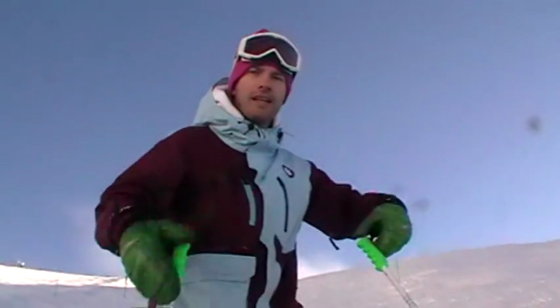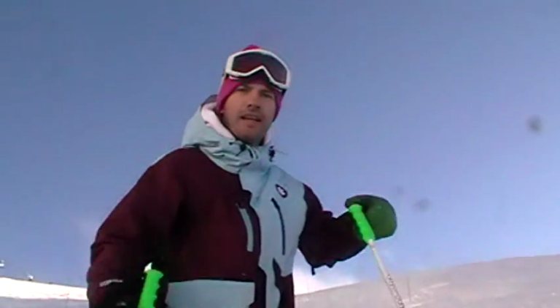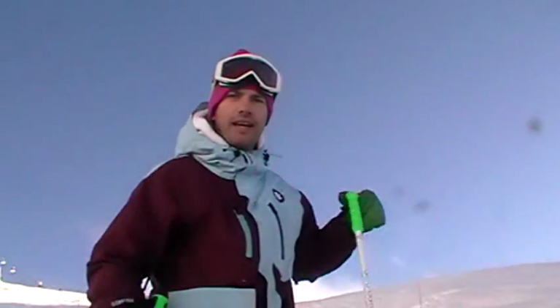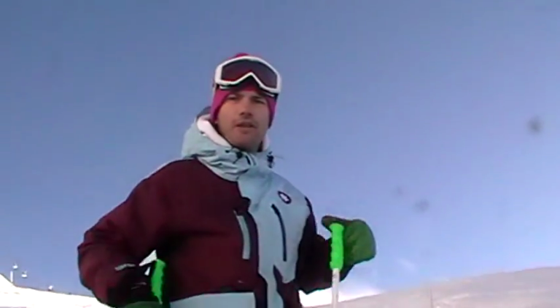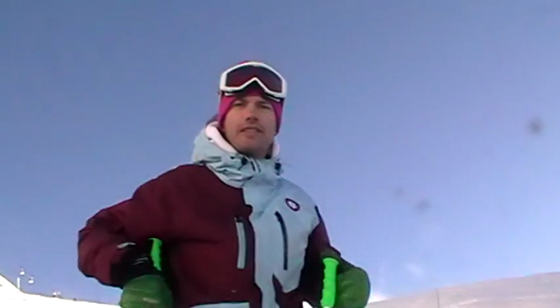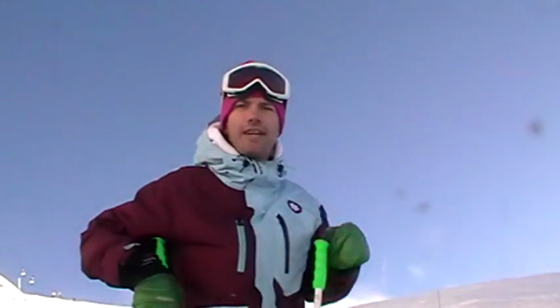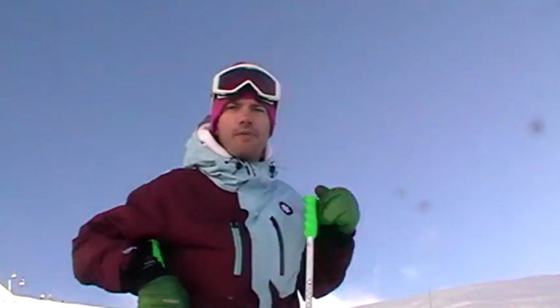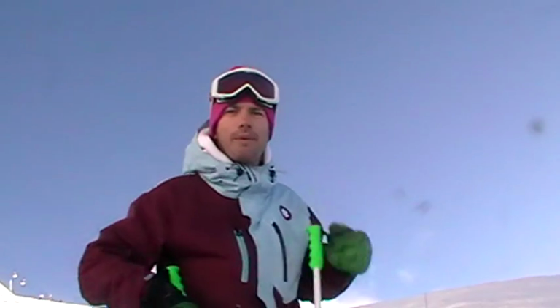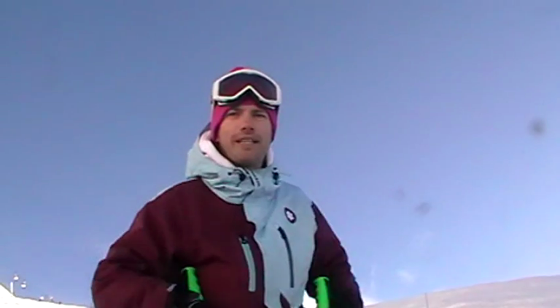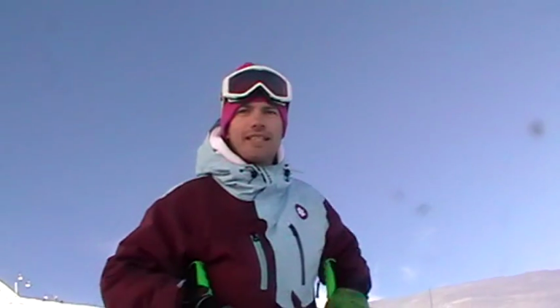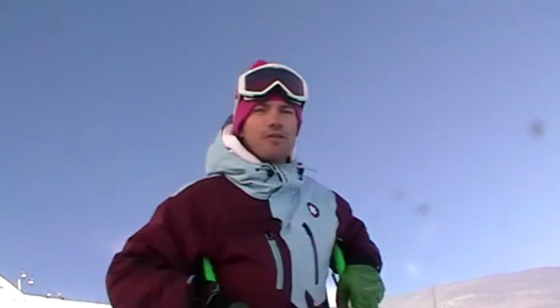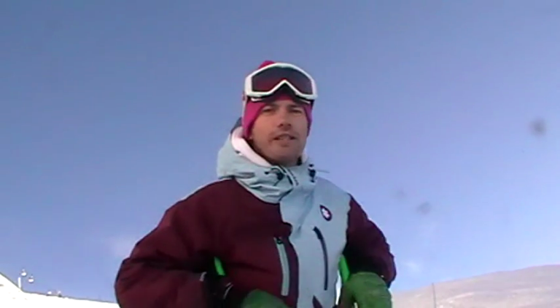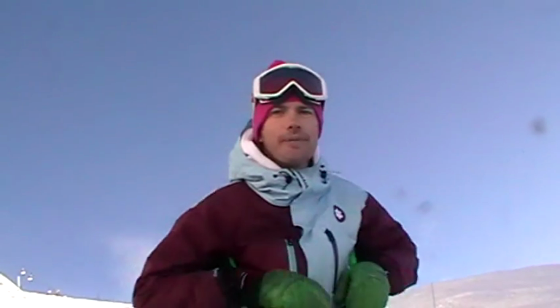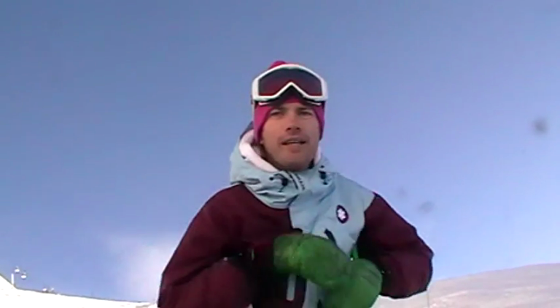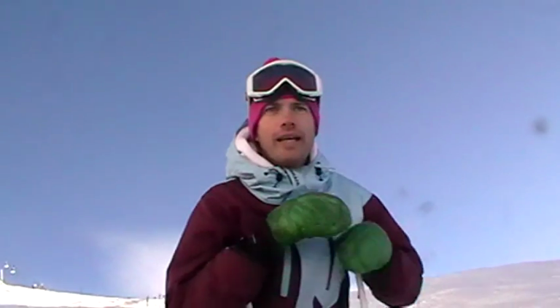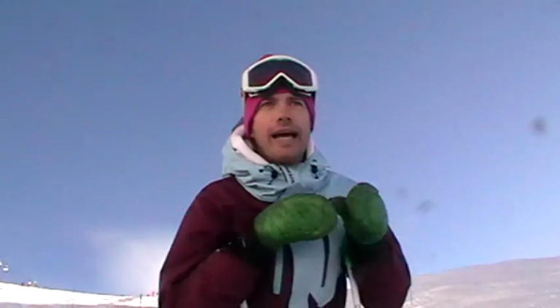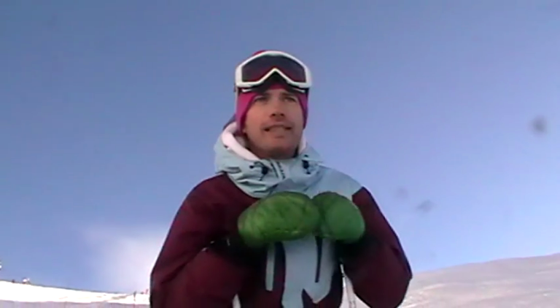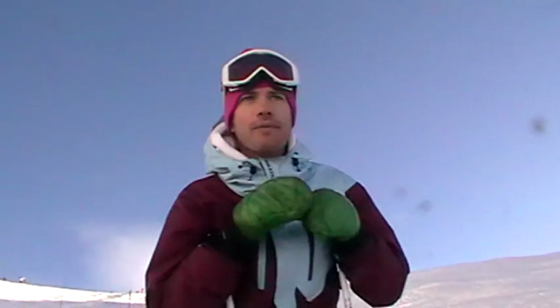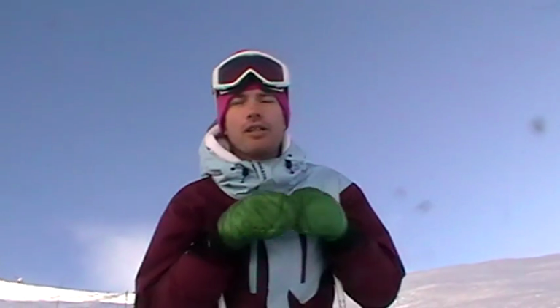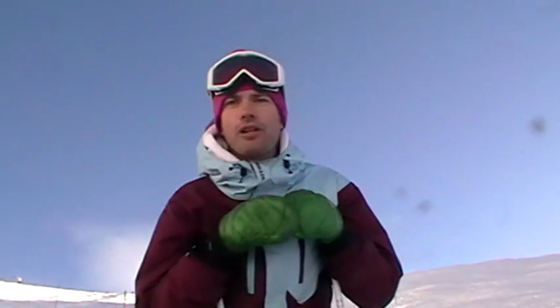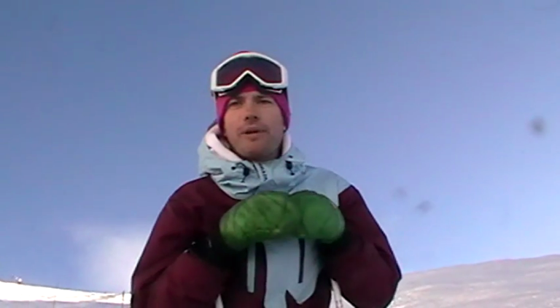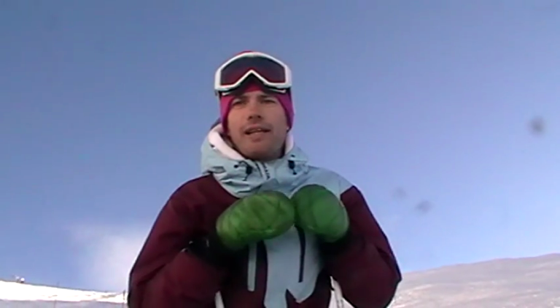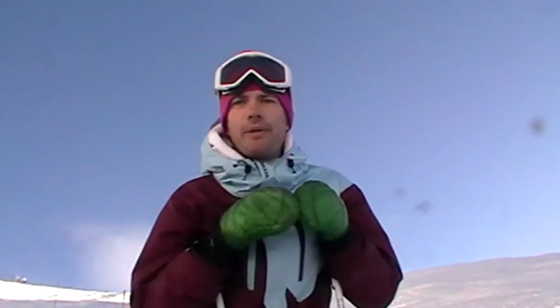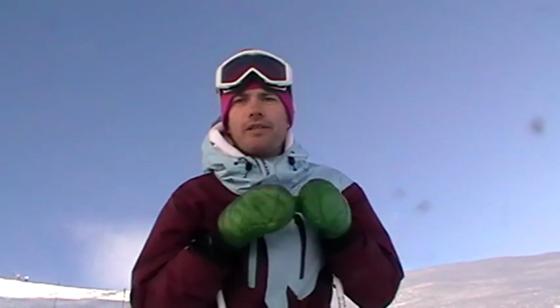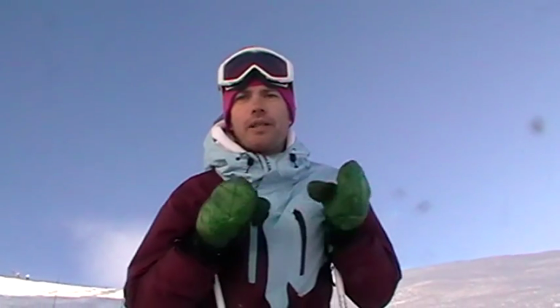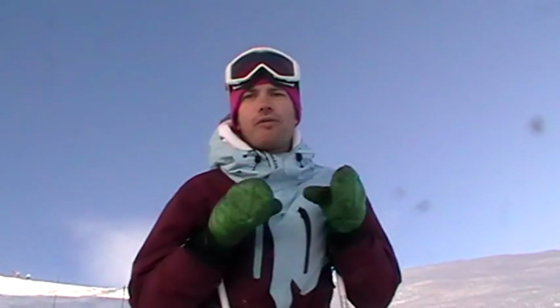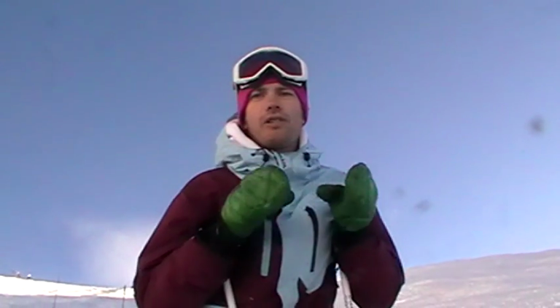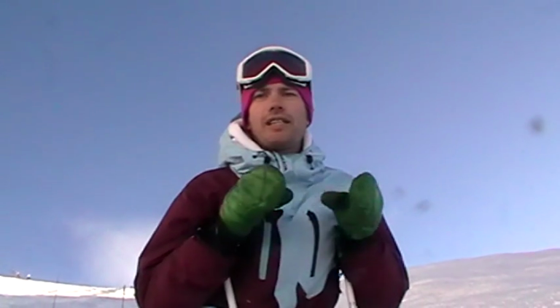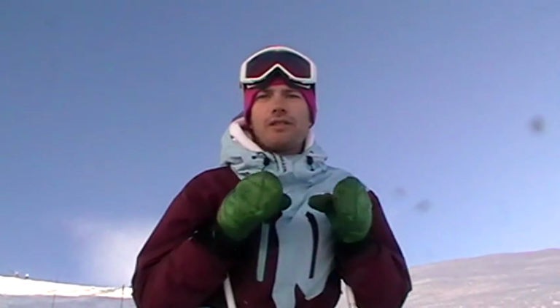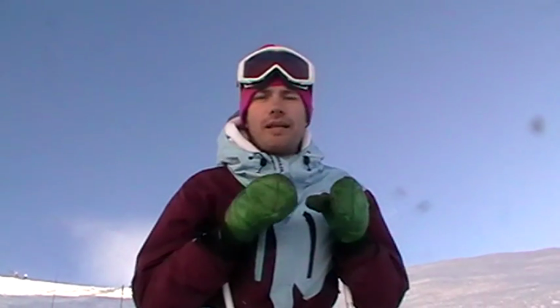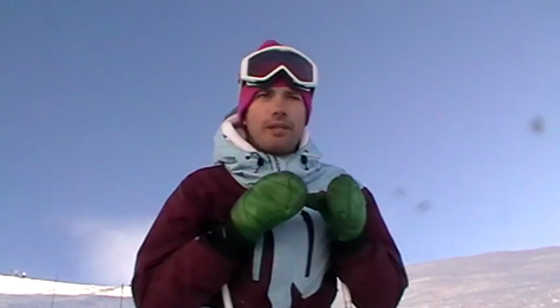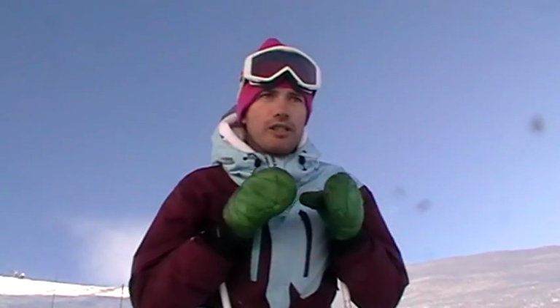Hi everyone, Derek from Armalade Ski School here. Today I'm going to talk quickly about something called rotational separation.